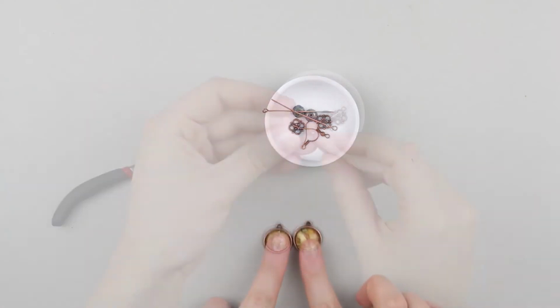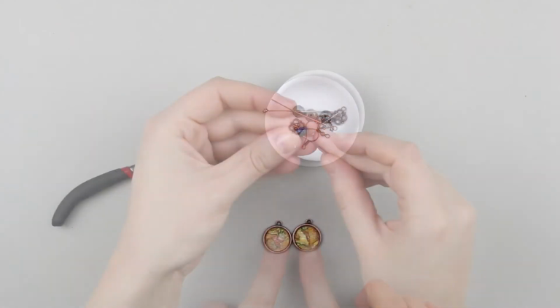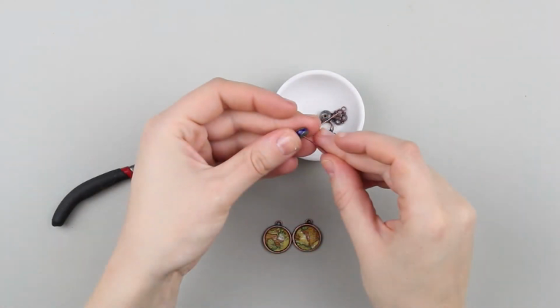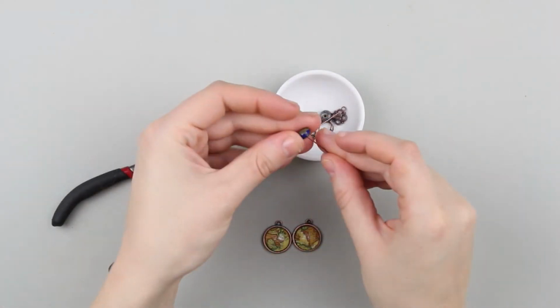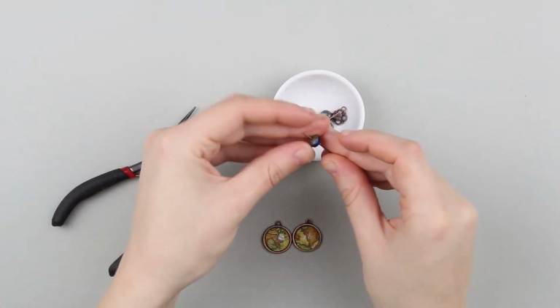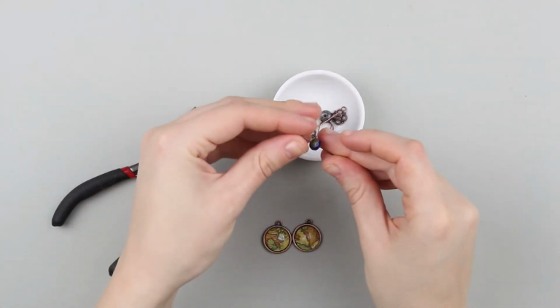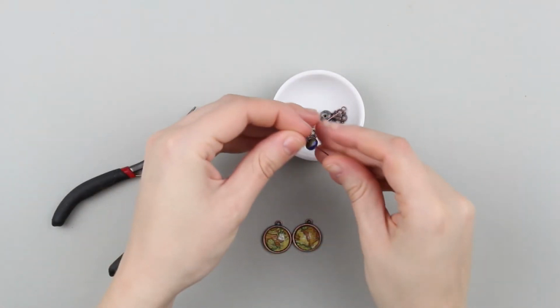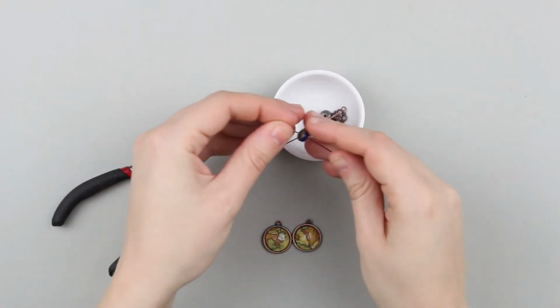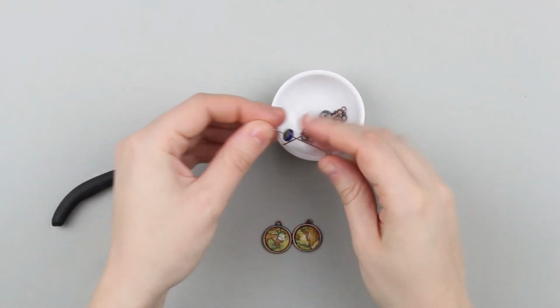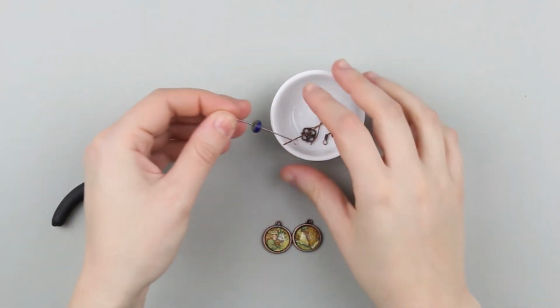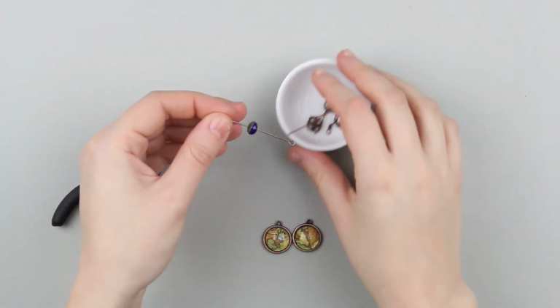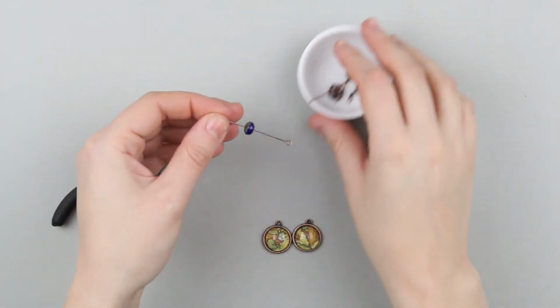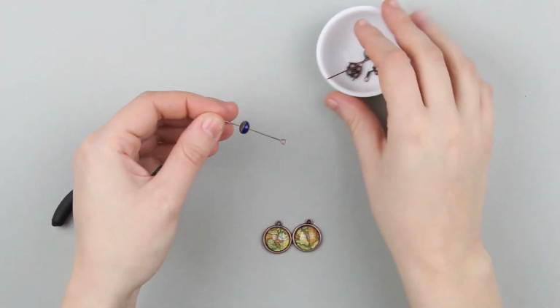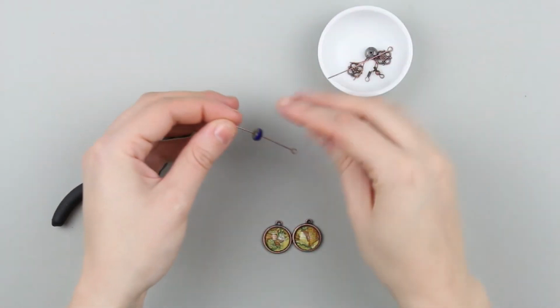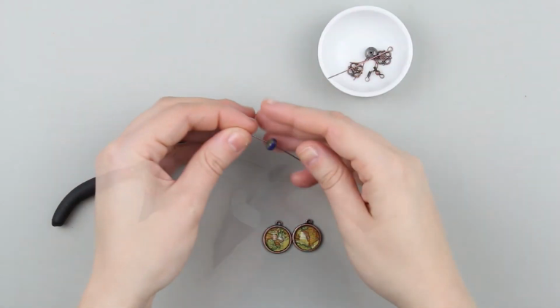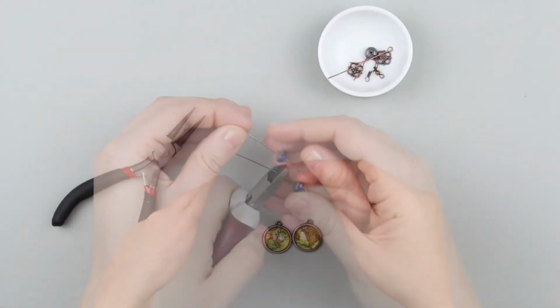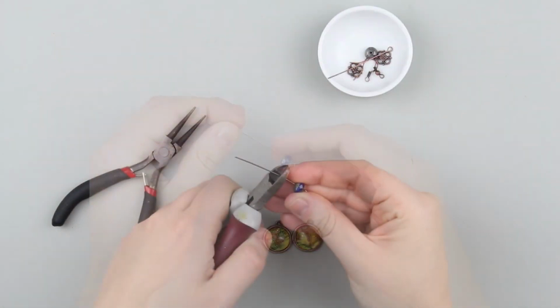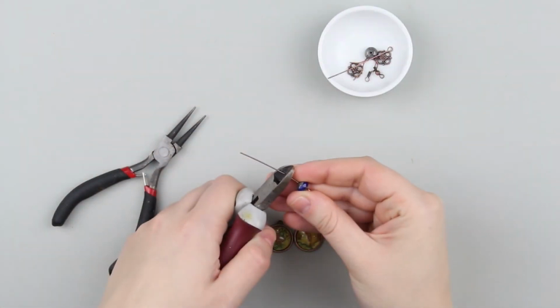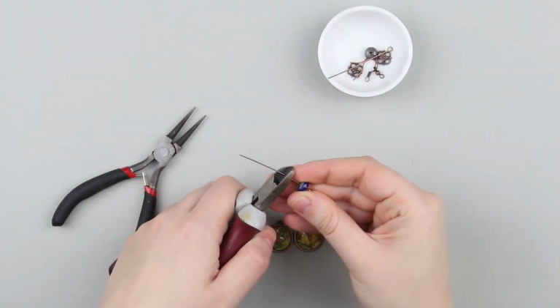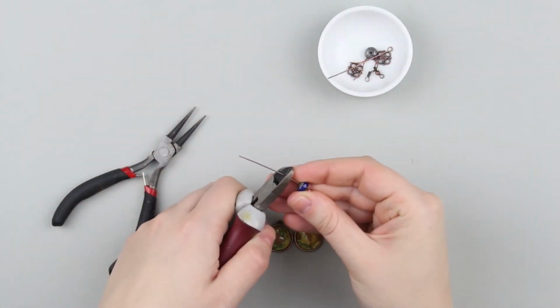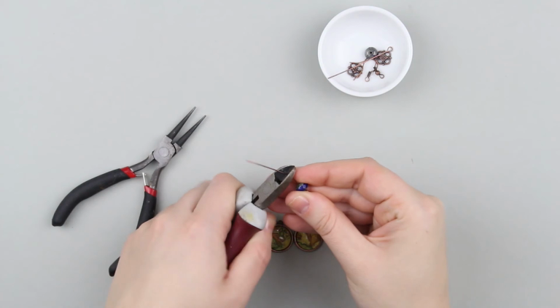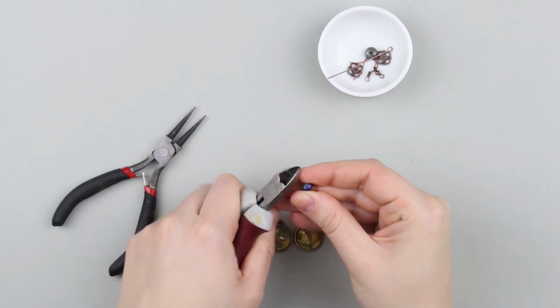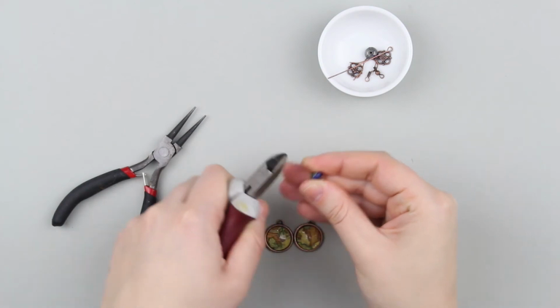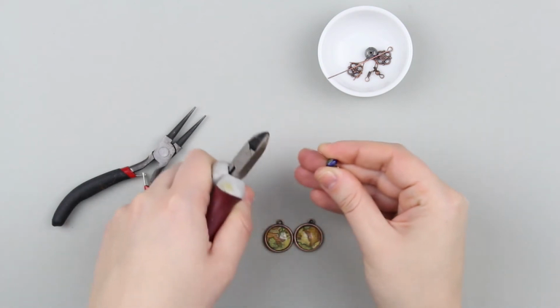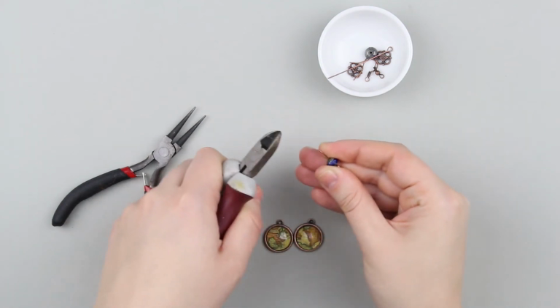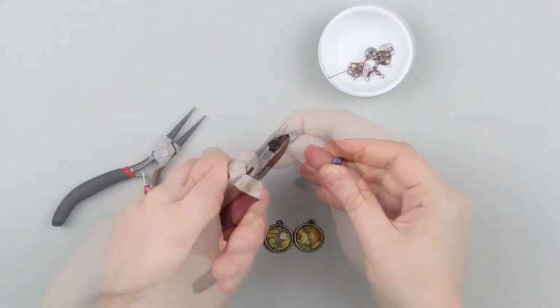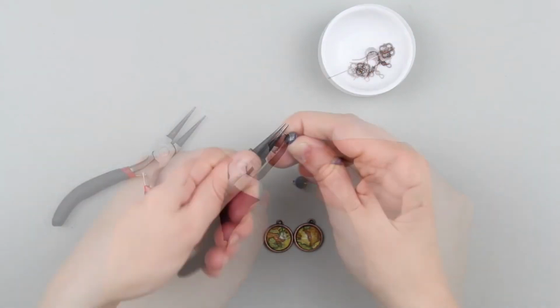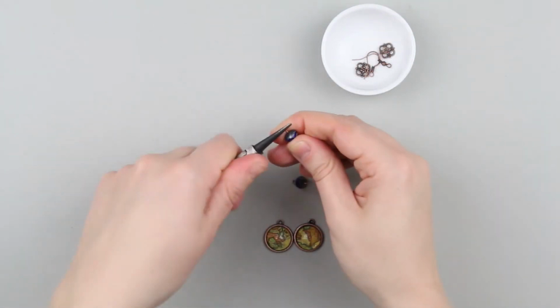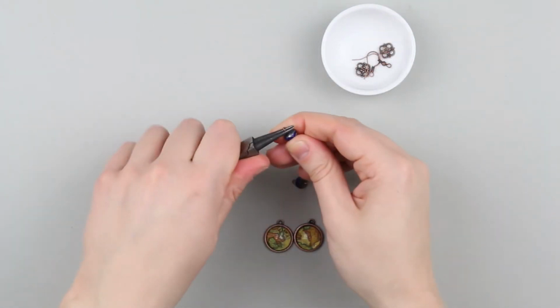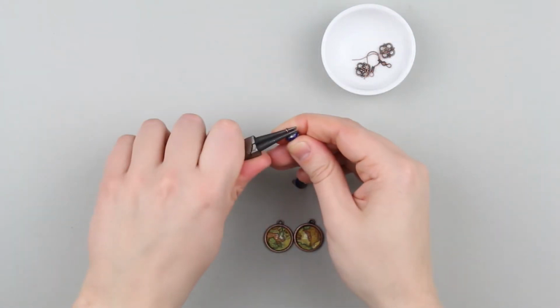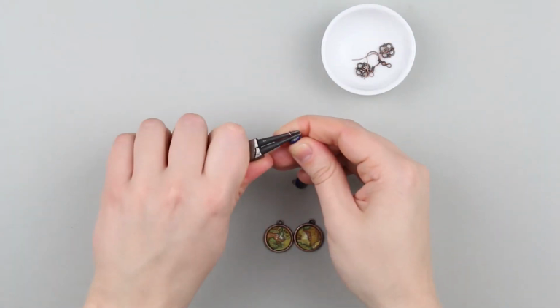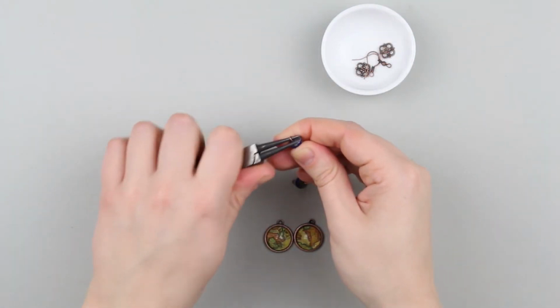Put beads on decorative pins. Cut off the excess and make loops.